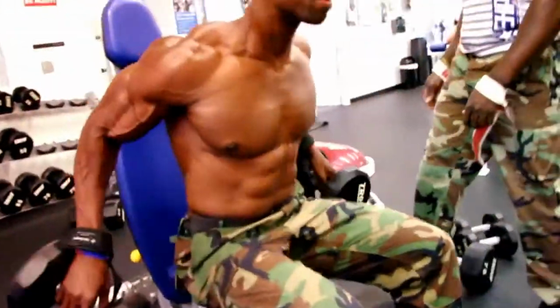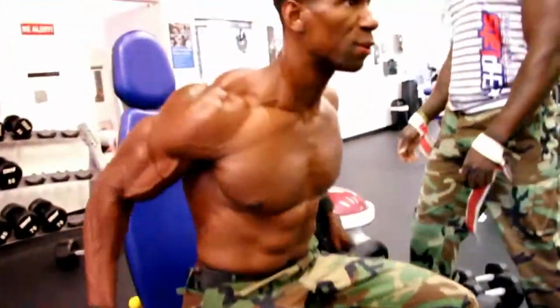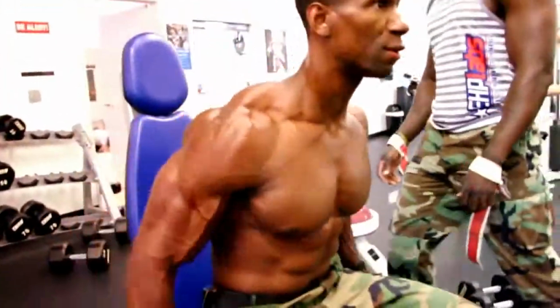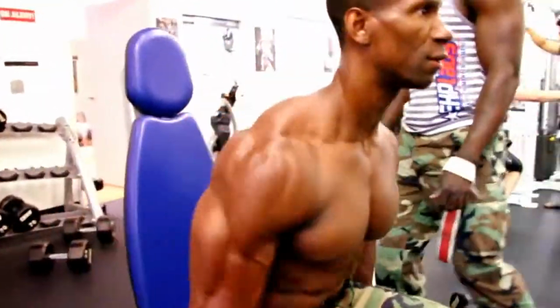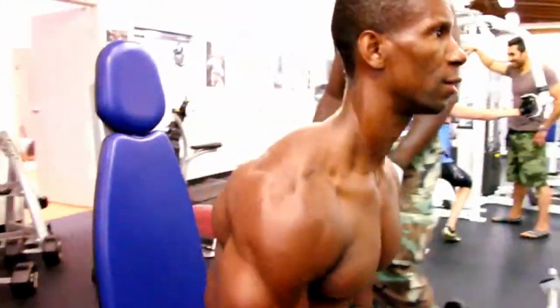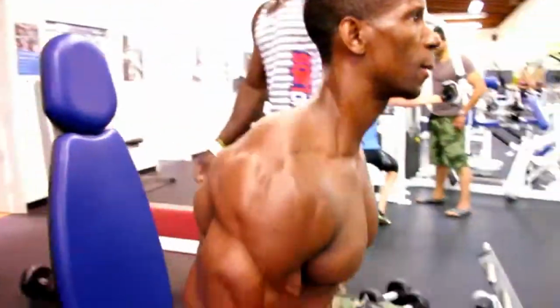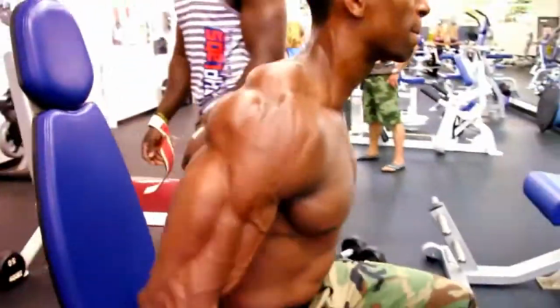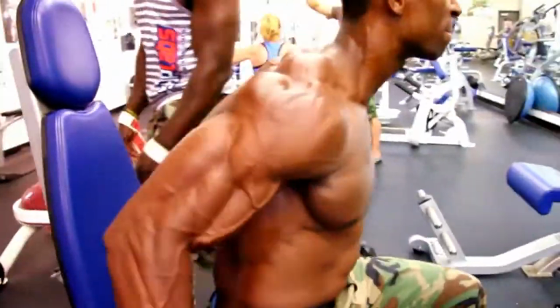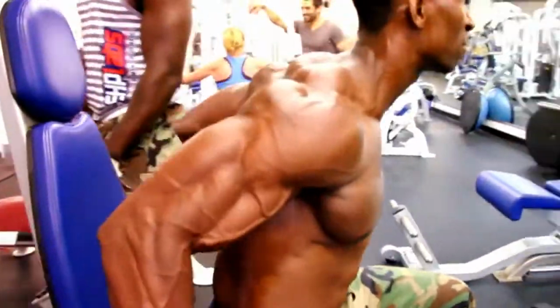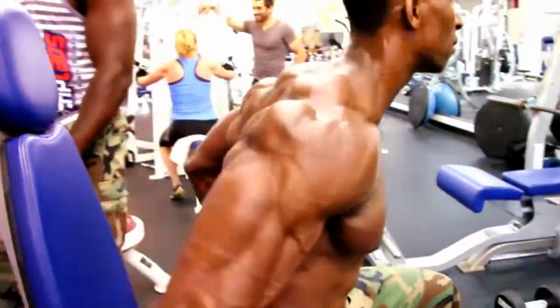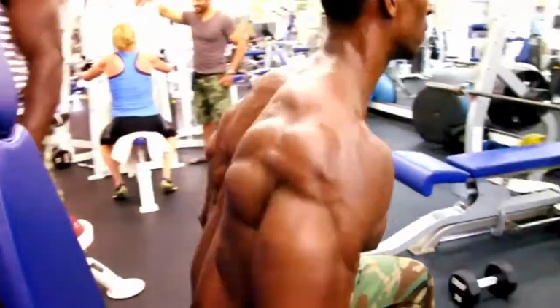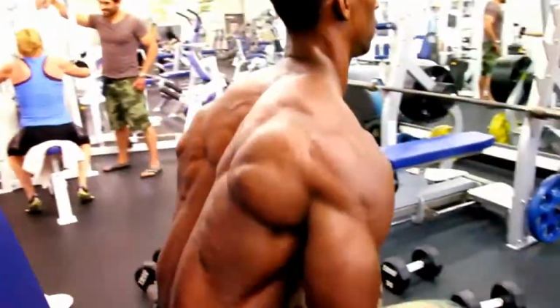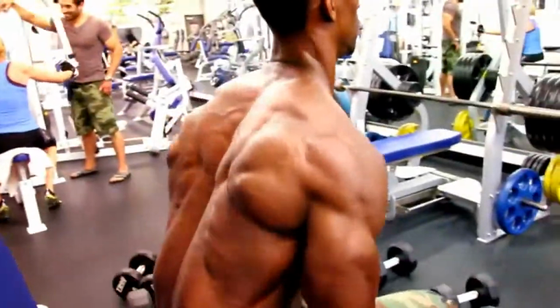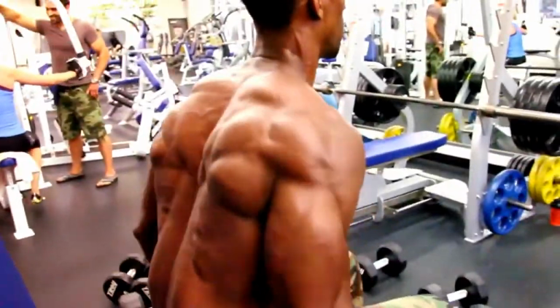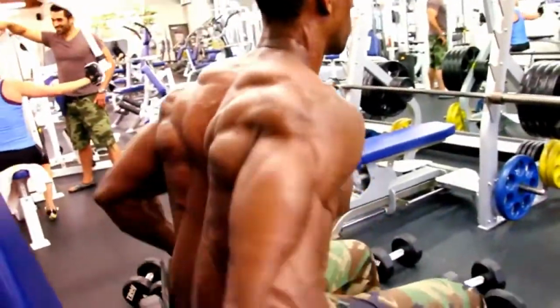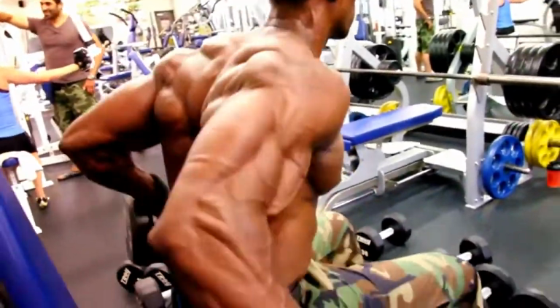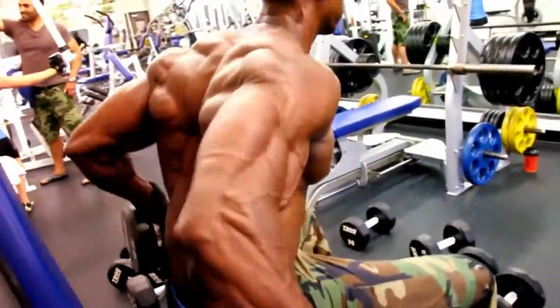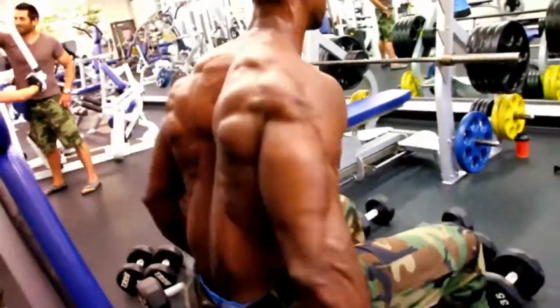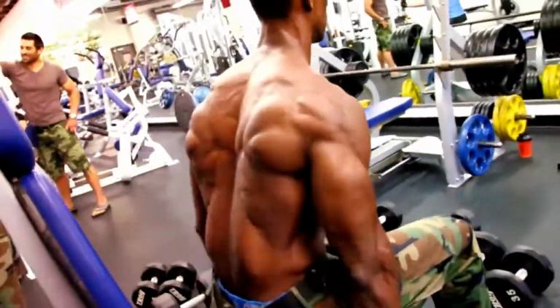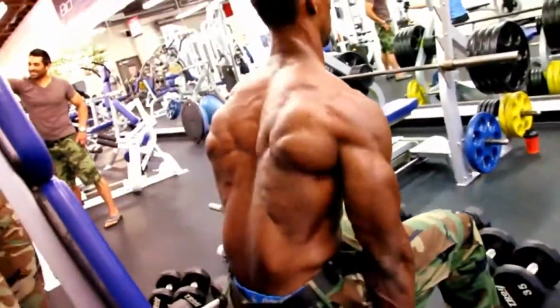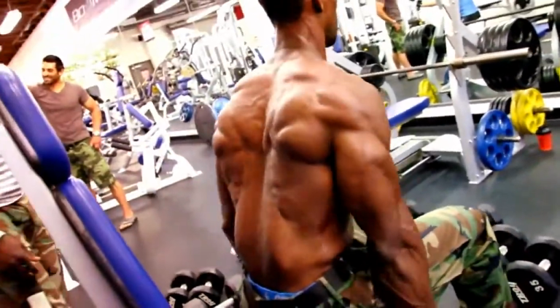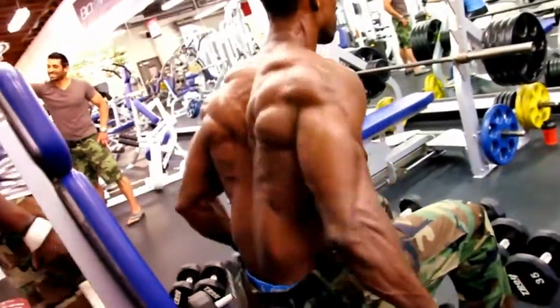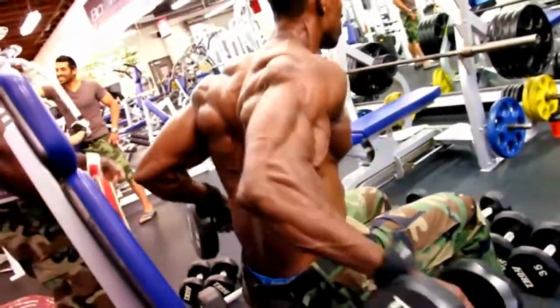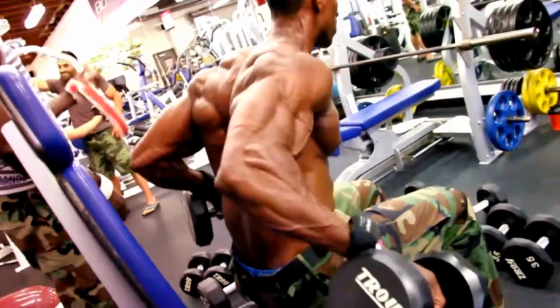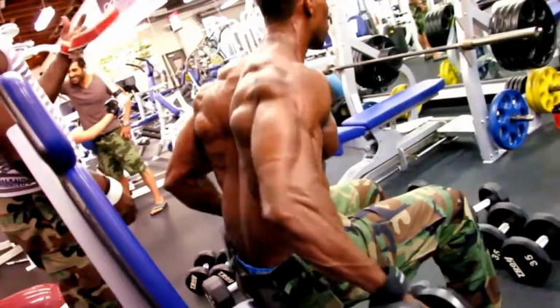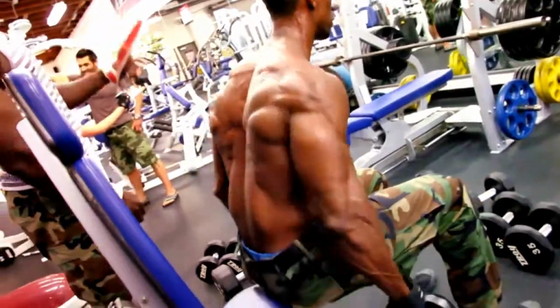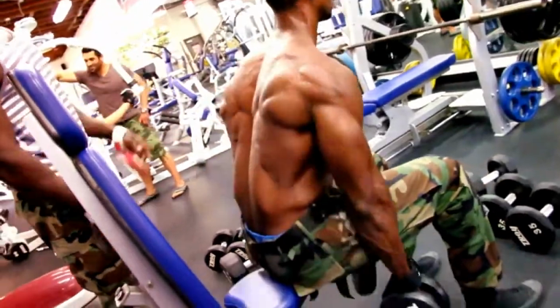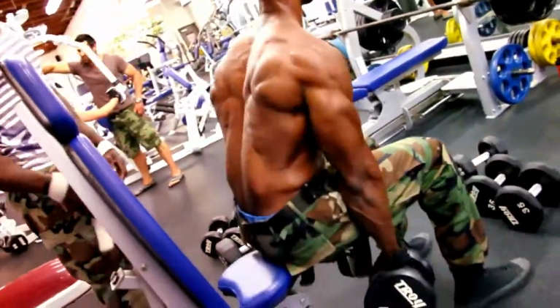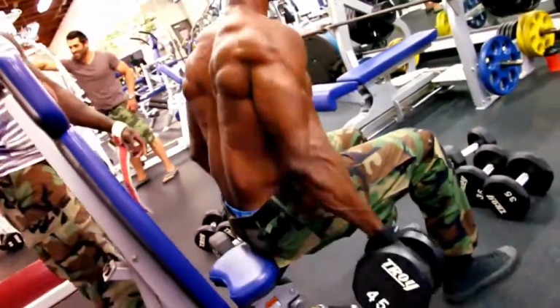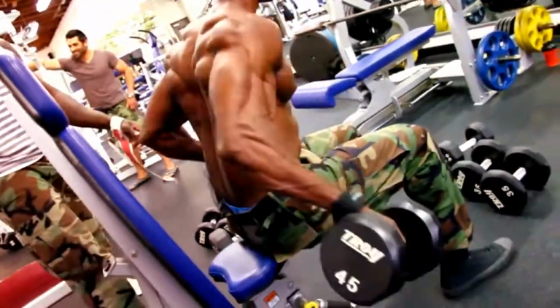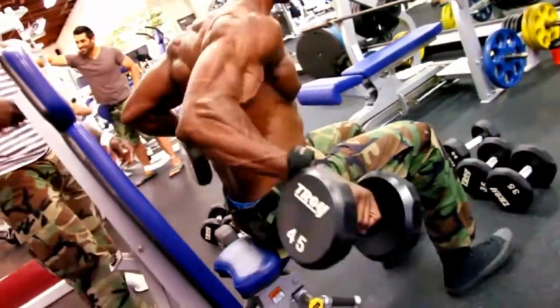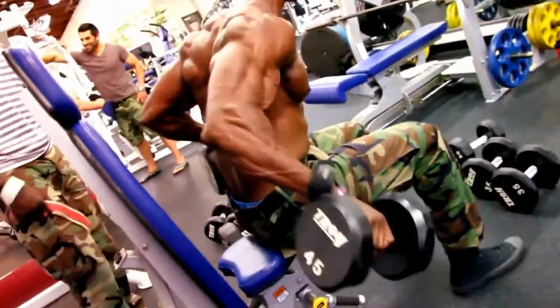Yeah — target, target. Take that muscle, you work that muscle.